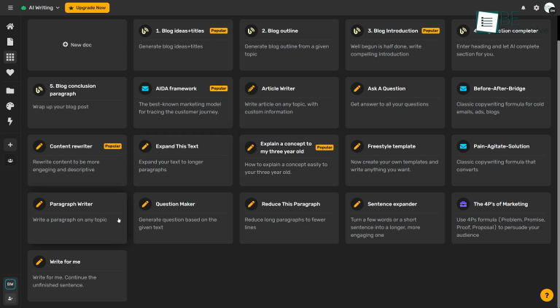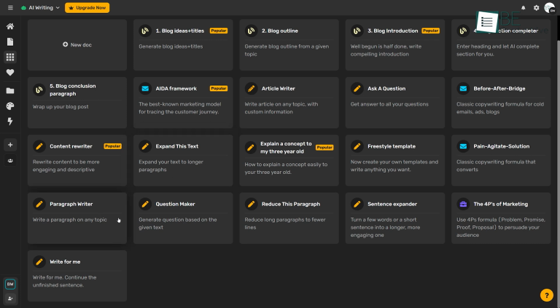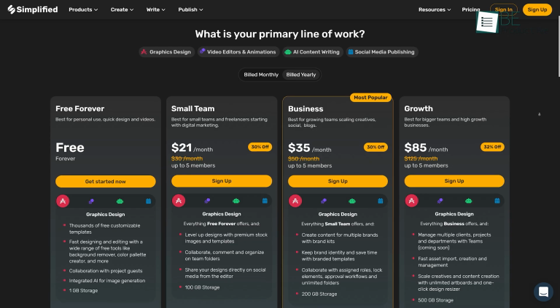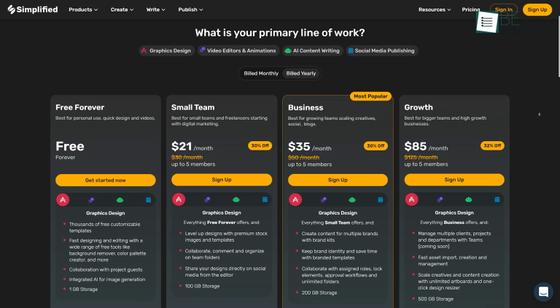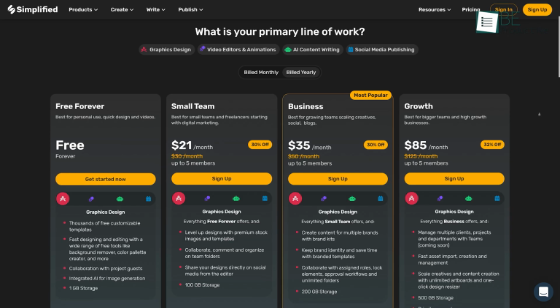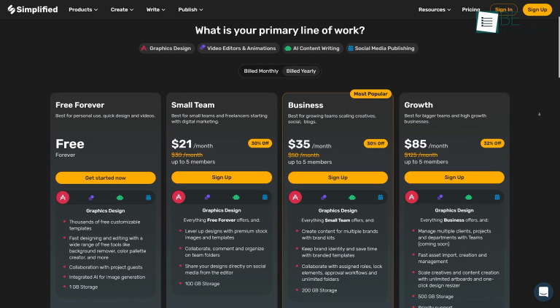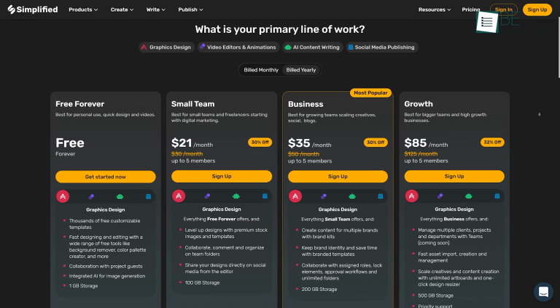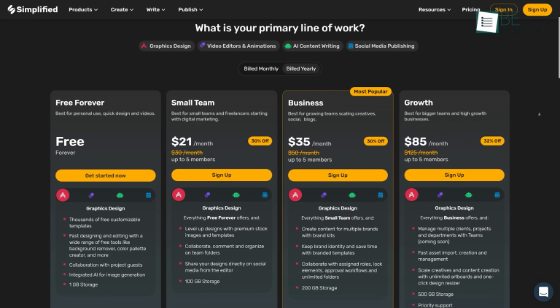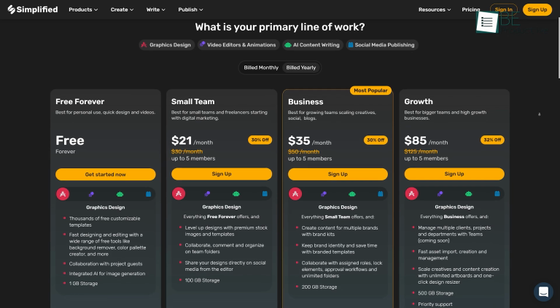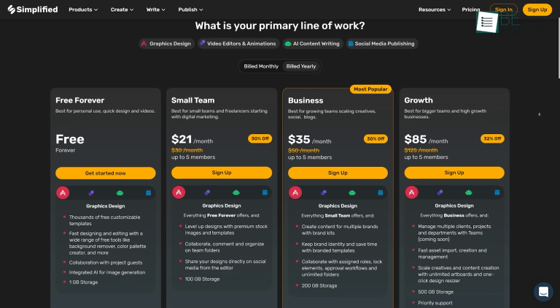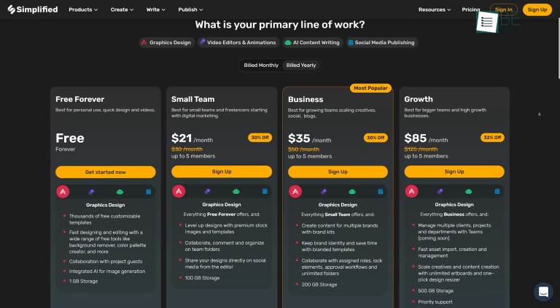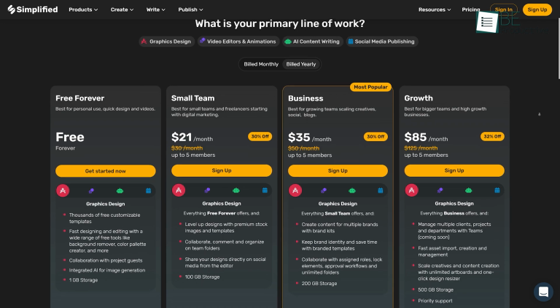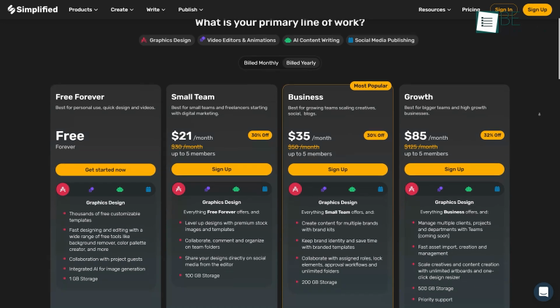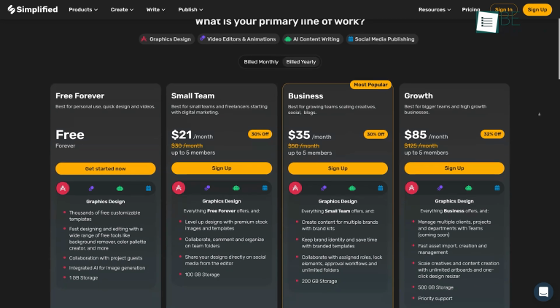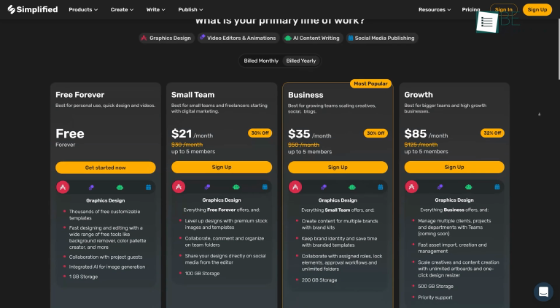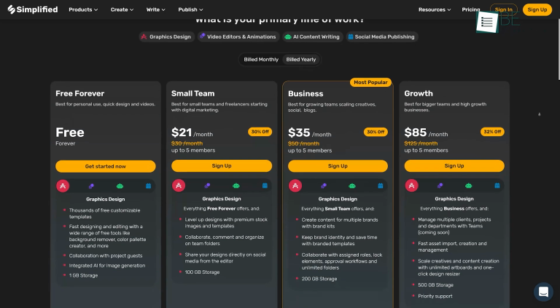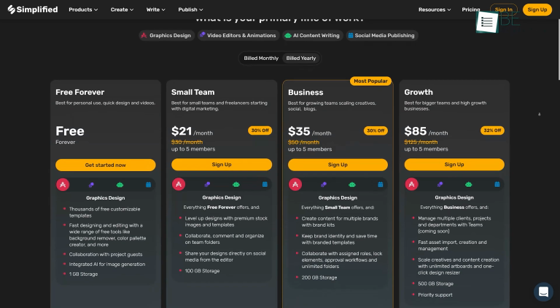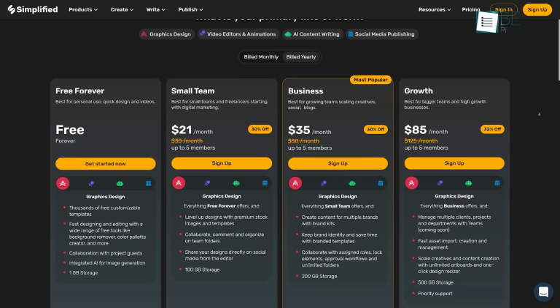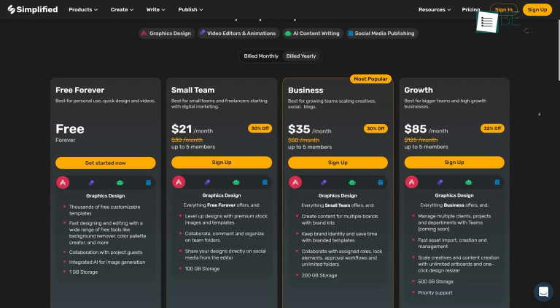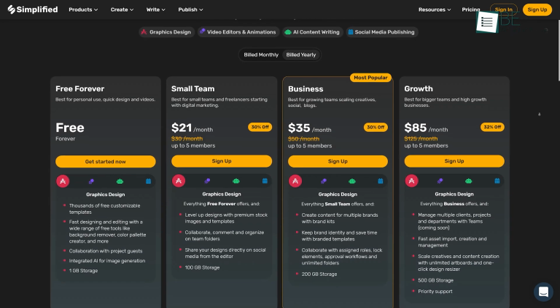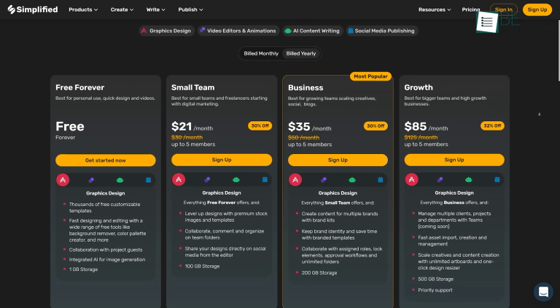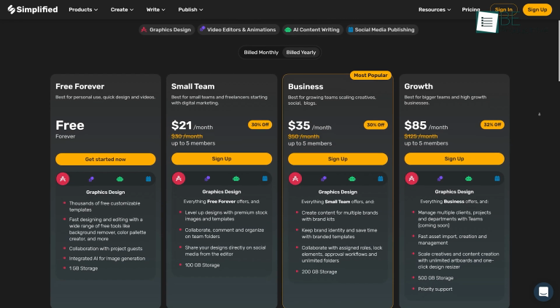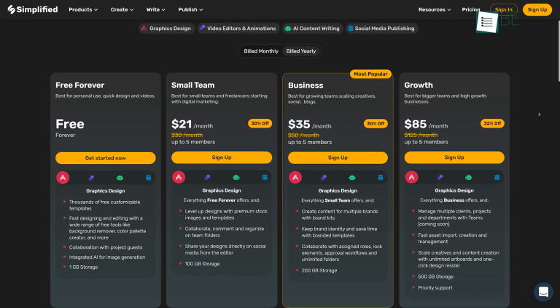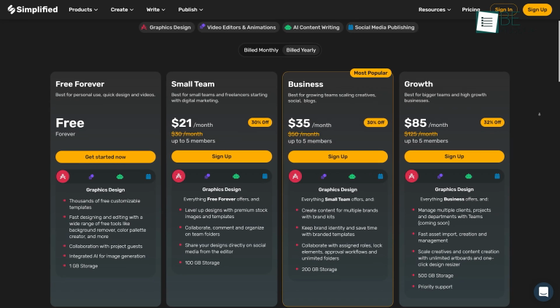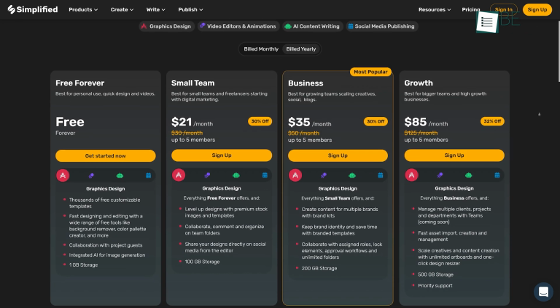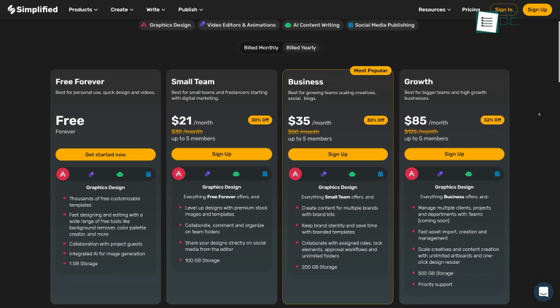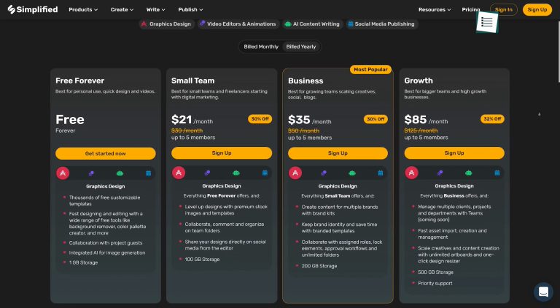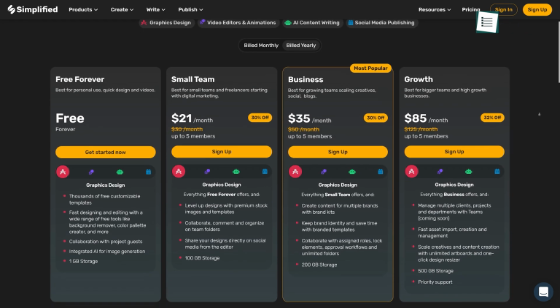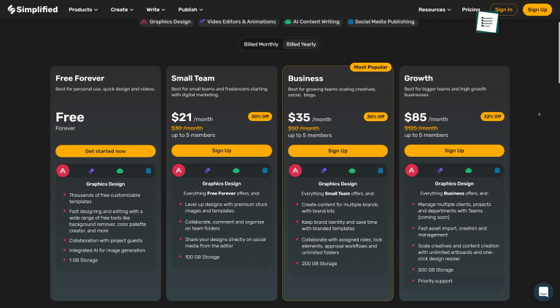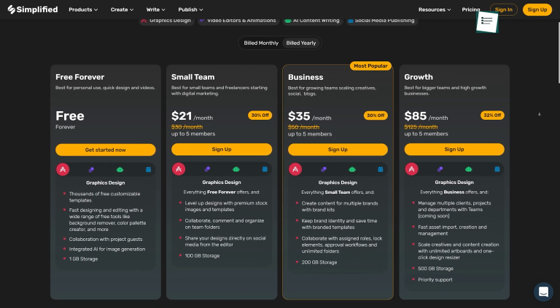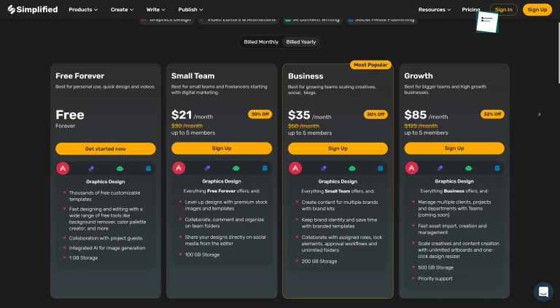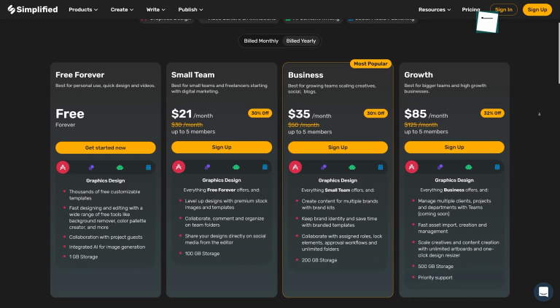The forever free plan offers you 3,000 words per month, a long-form writer, short-form templates, and more.